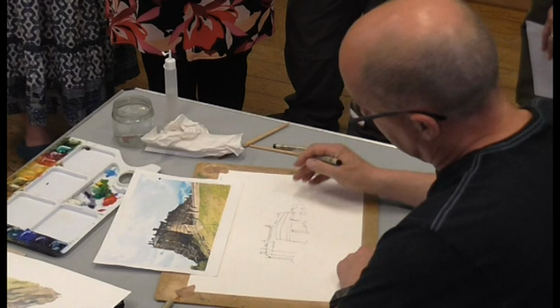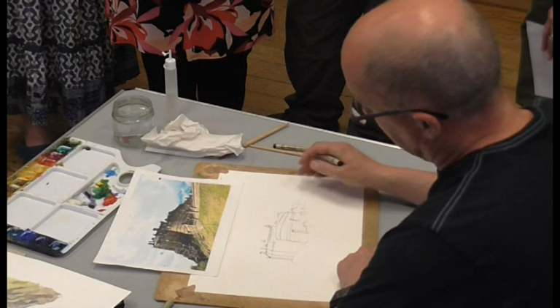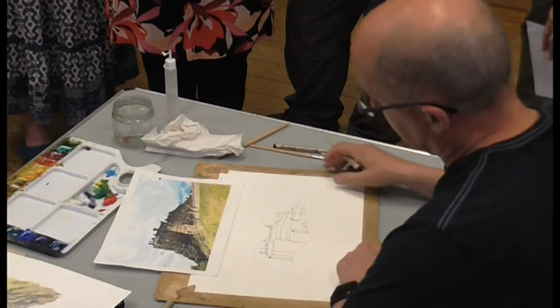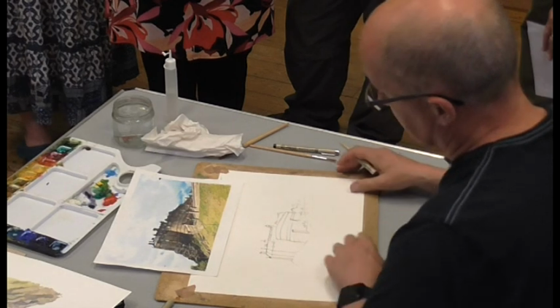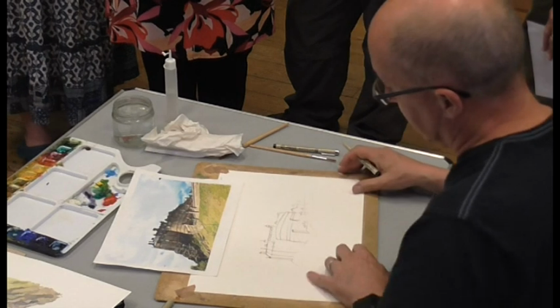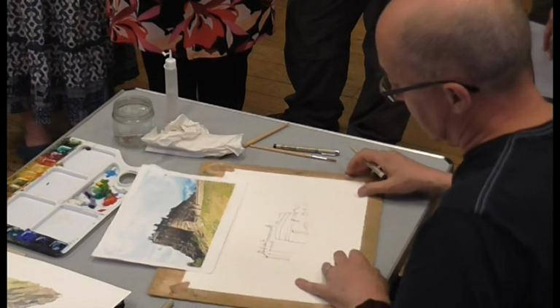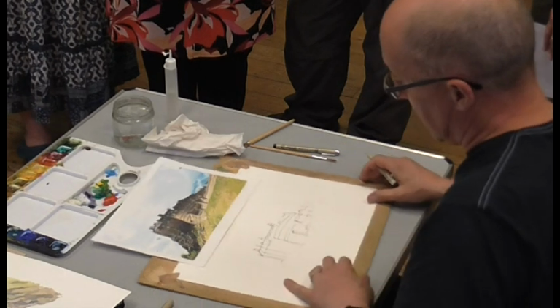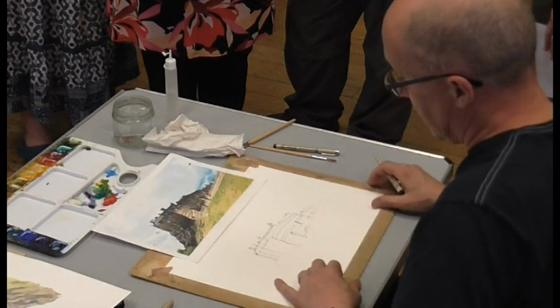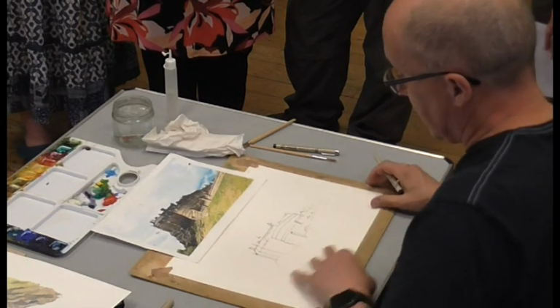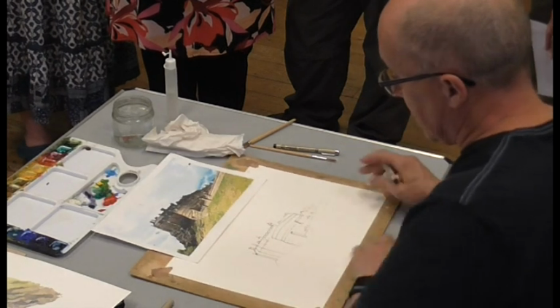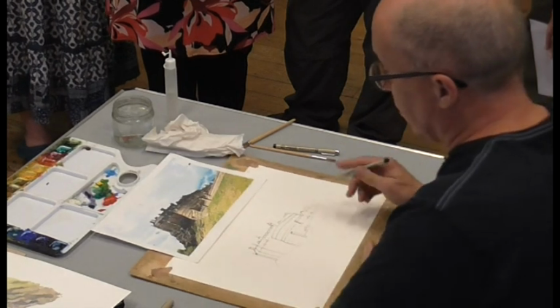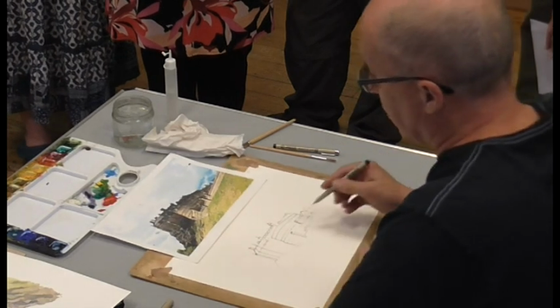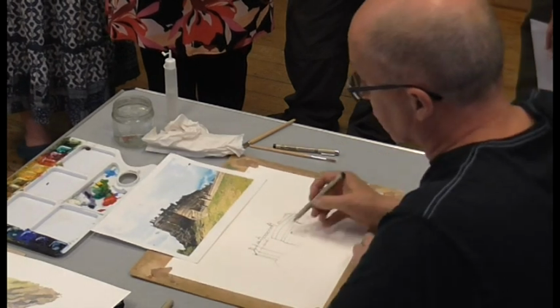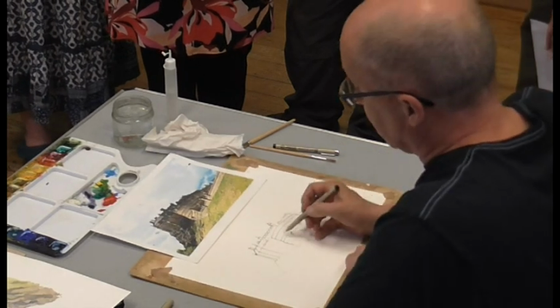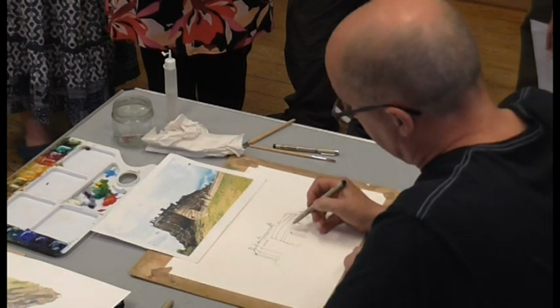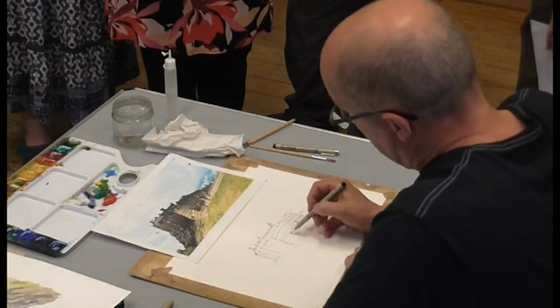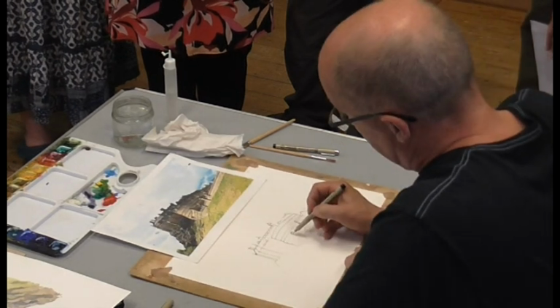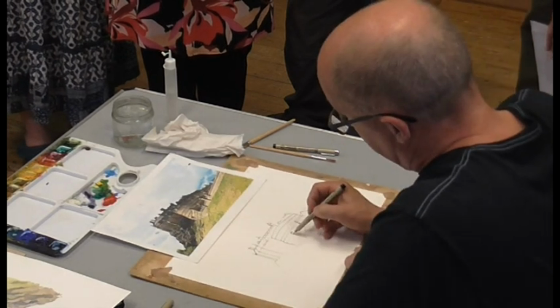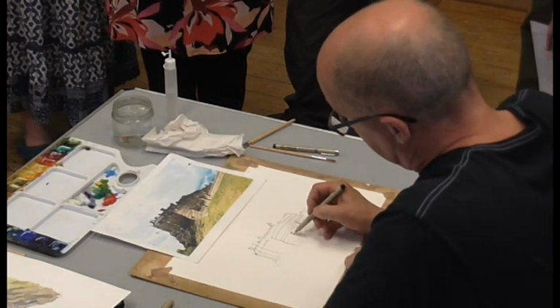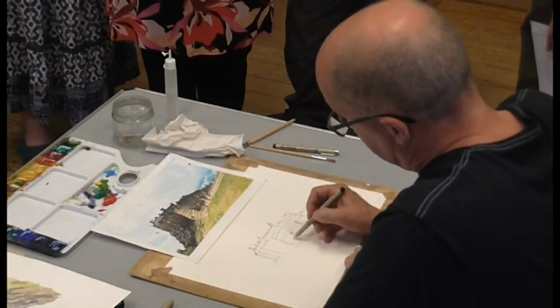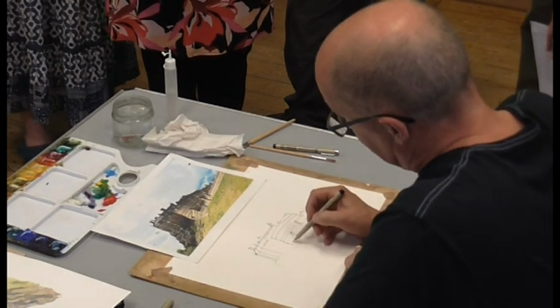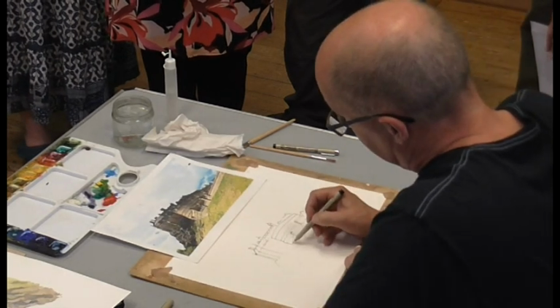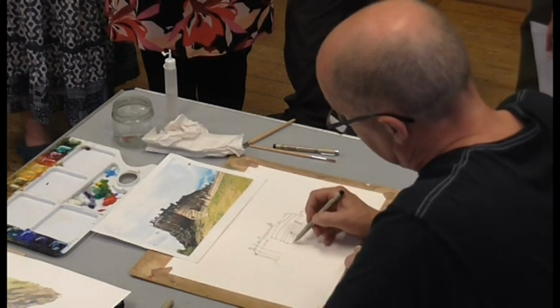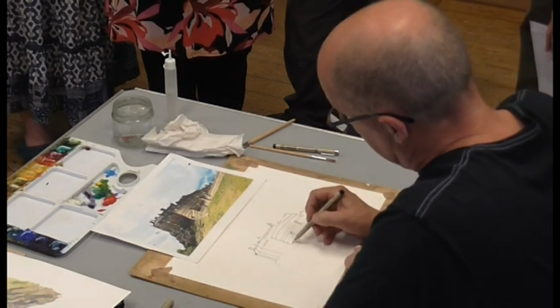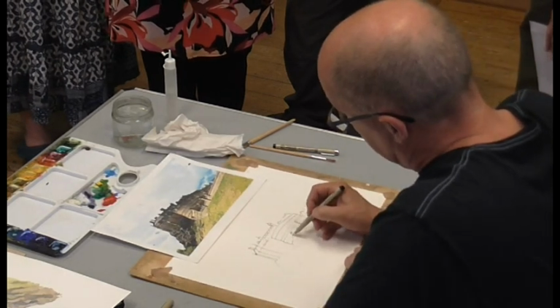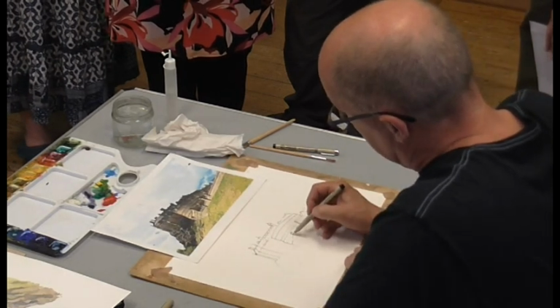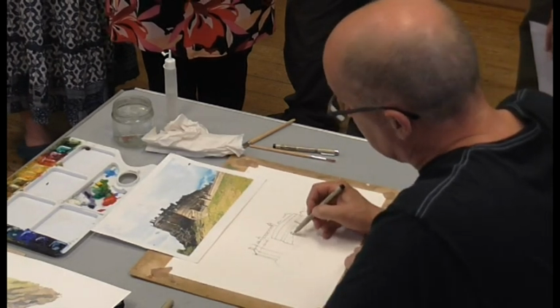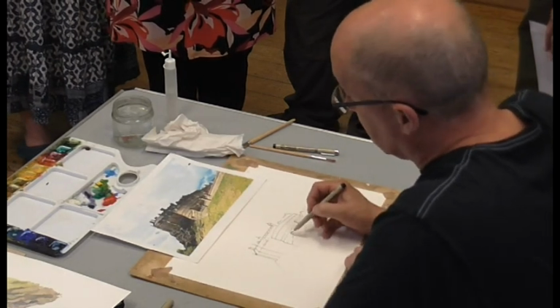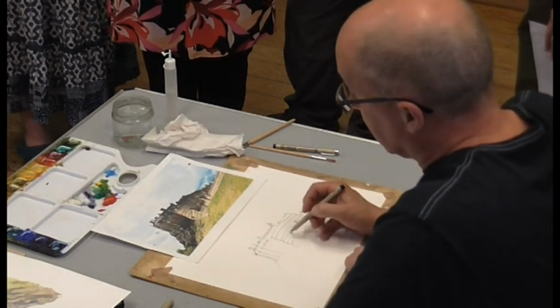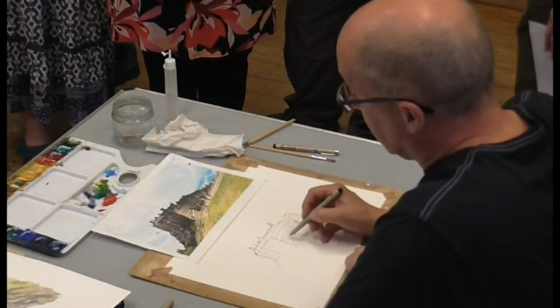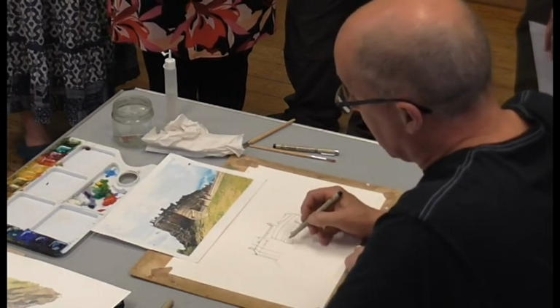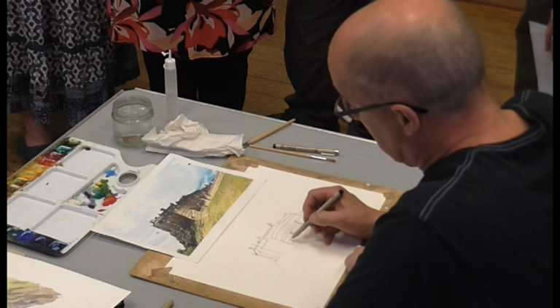If you don't do your proportions correct, if your perspective is out, it's always going to be out.